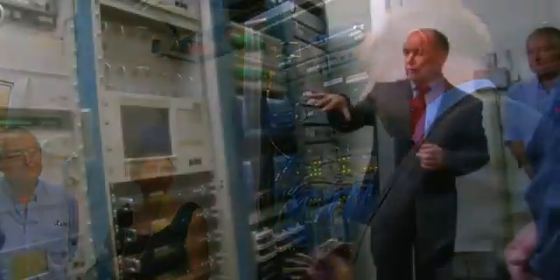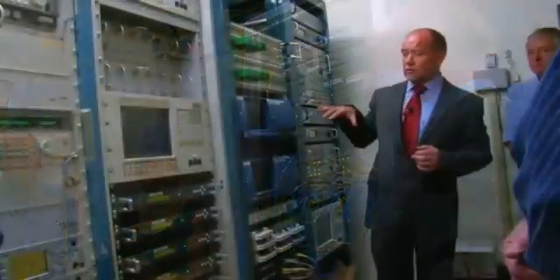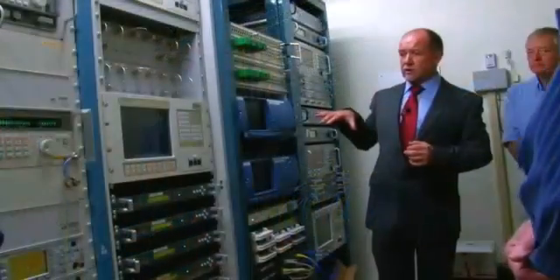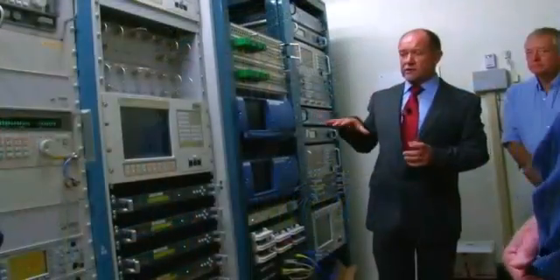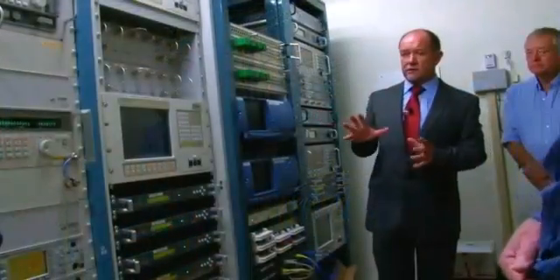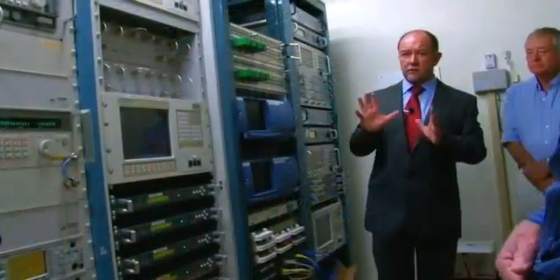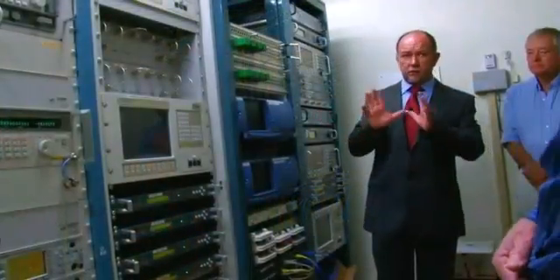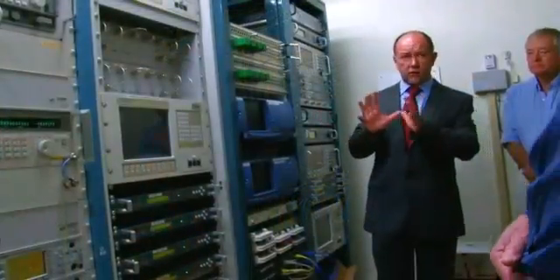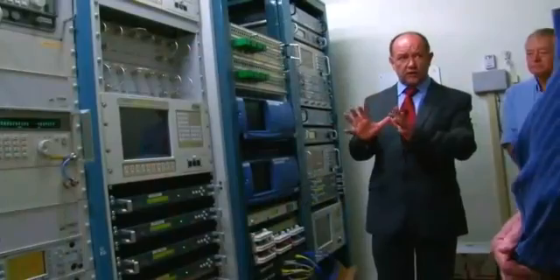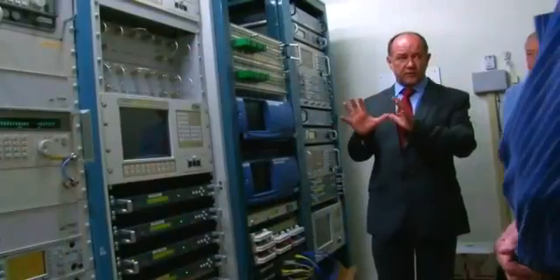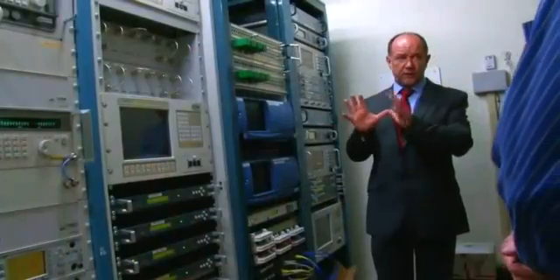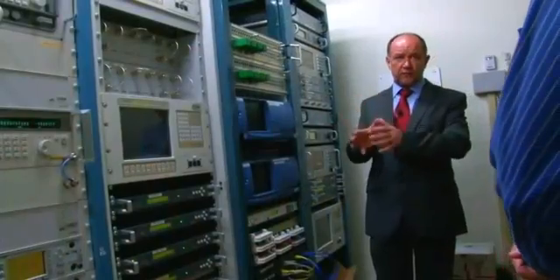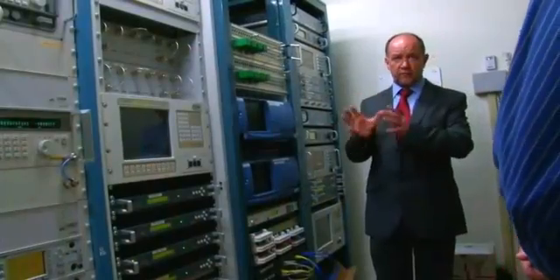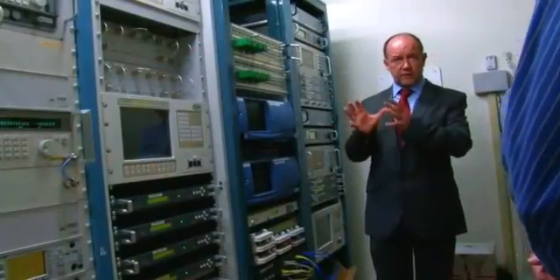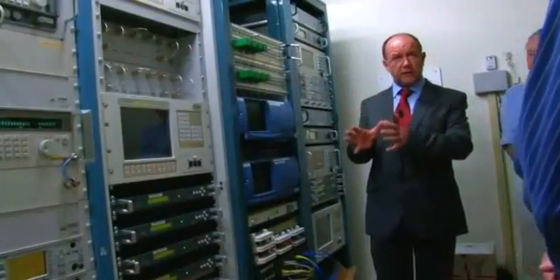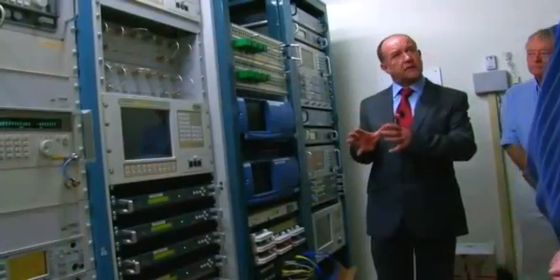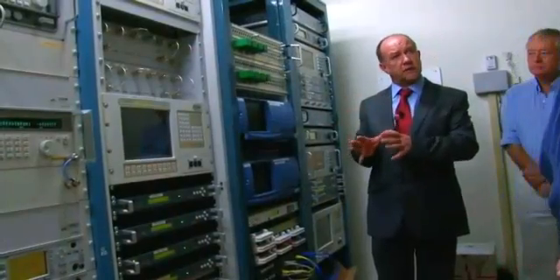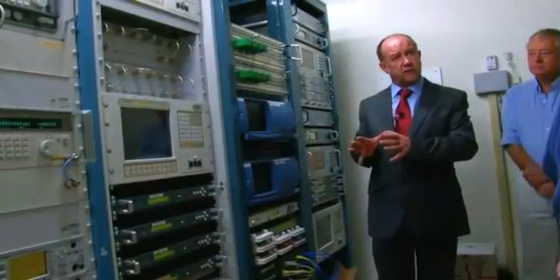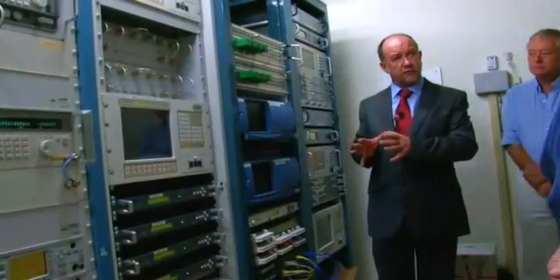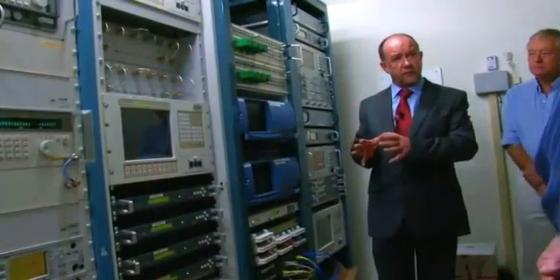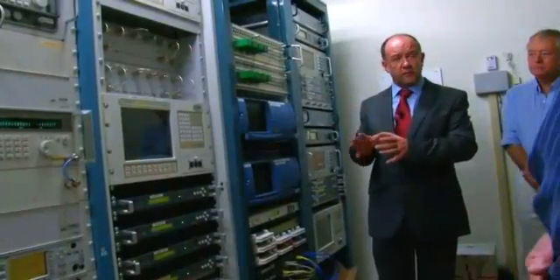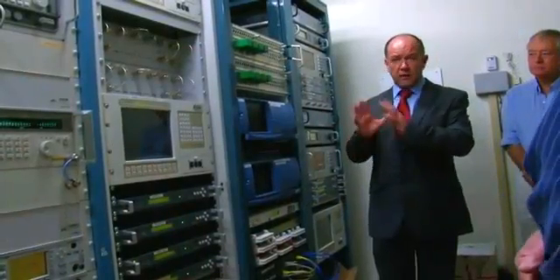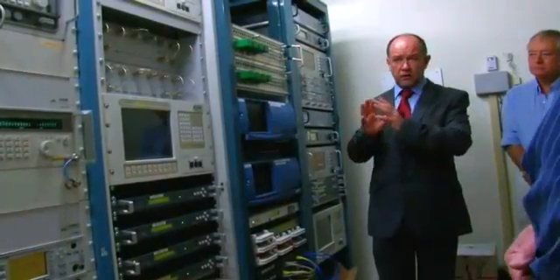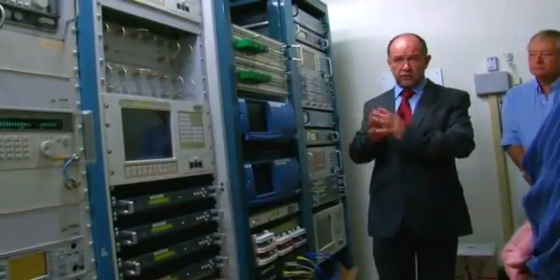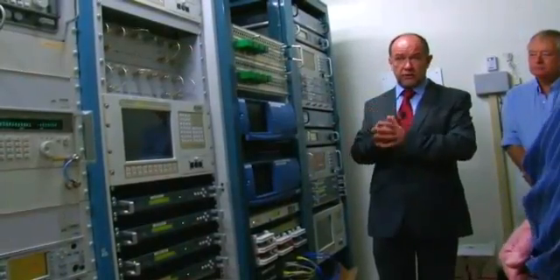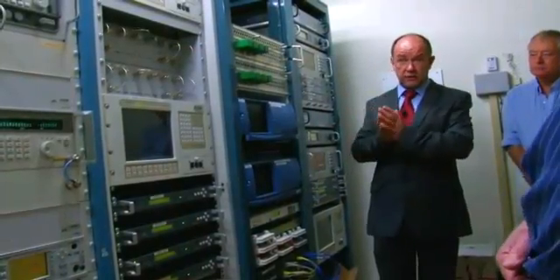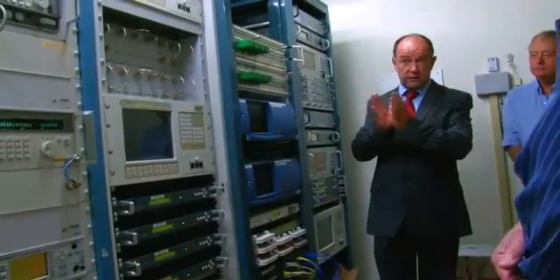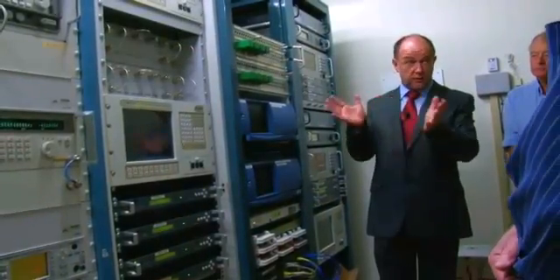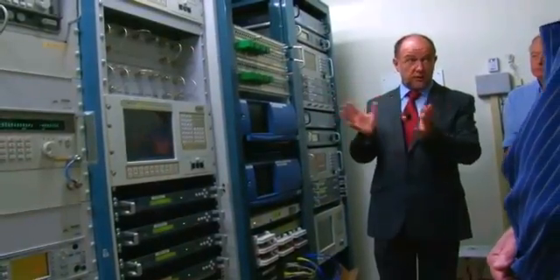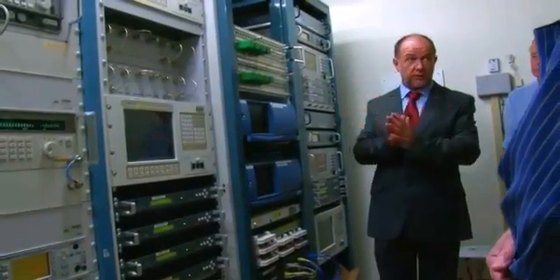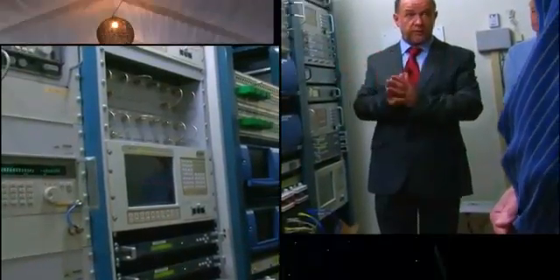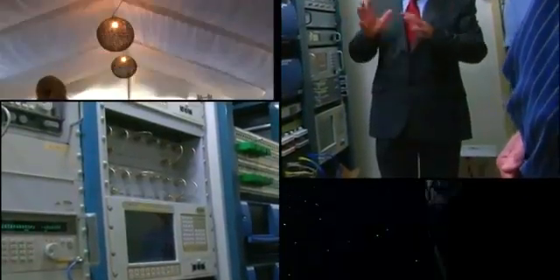All these racks here are looking after the health of the satellite itself, making sure it stays in its geostationary orbit.